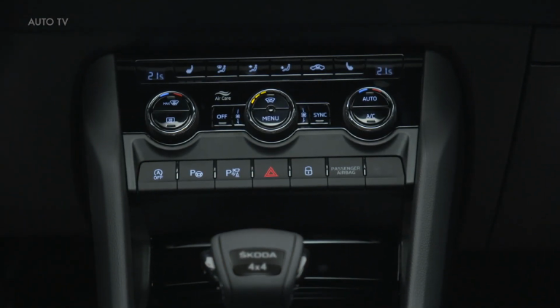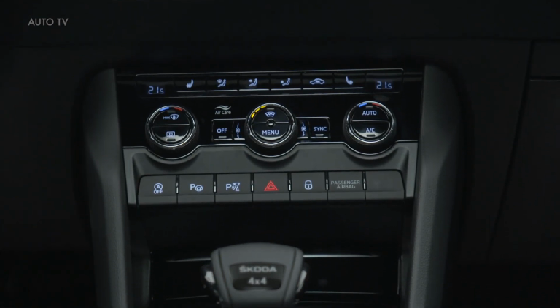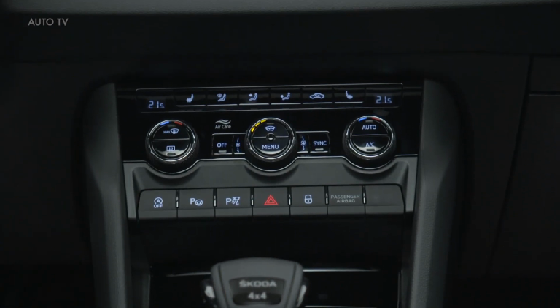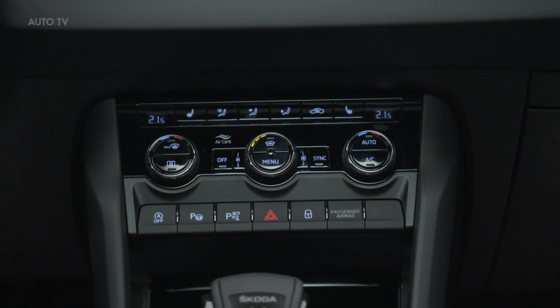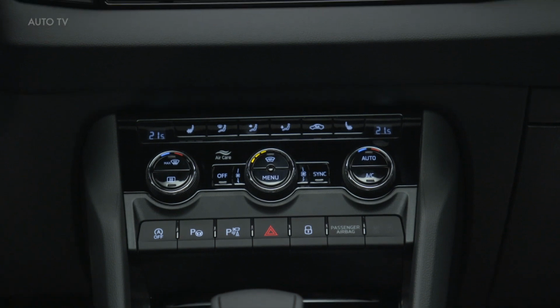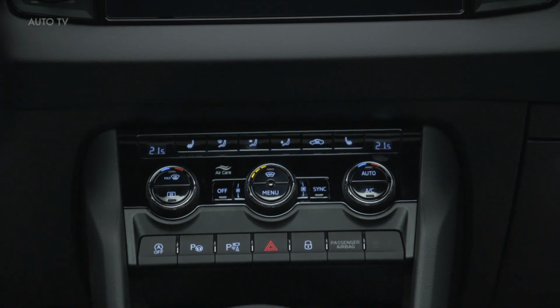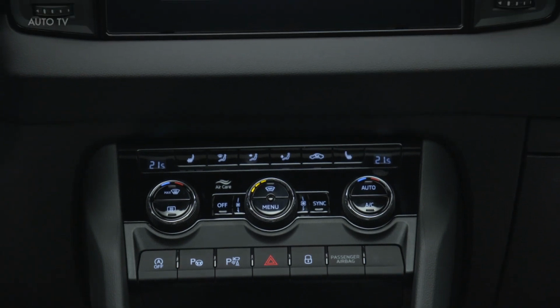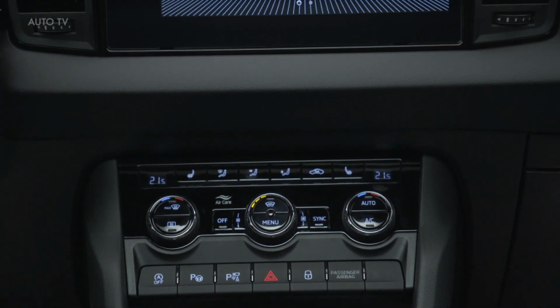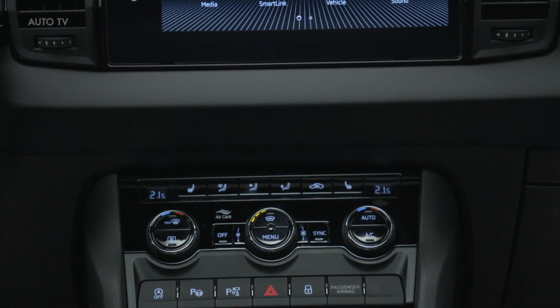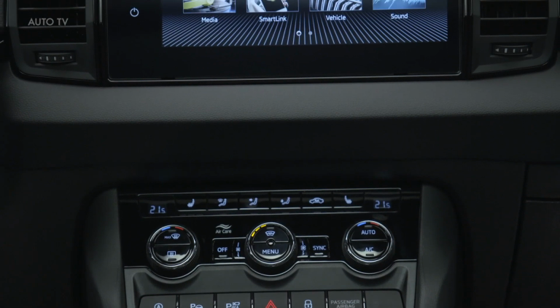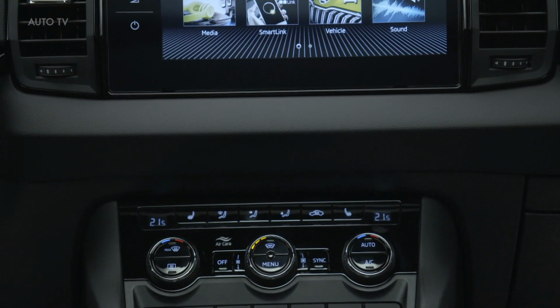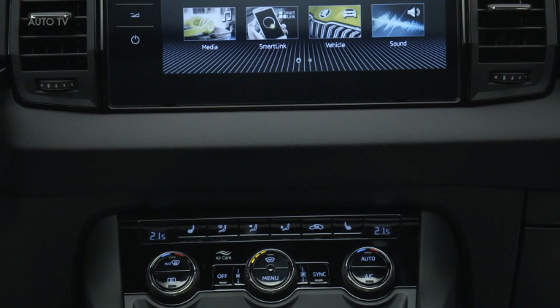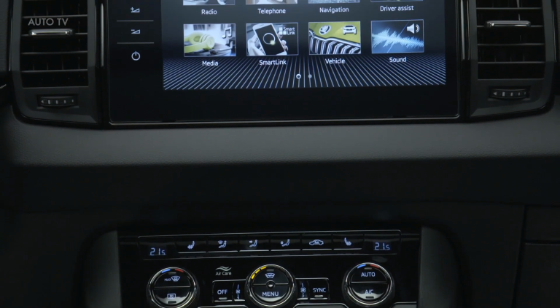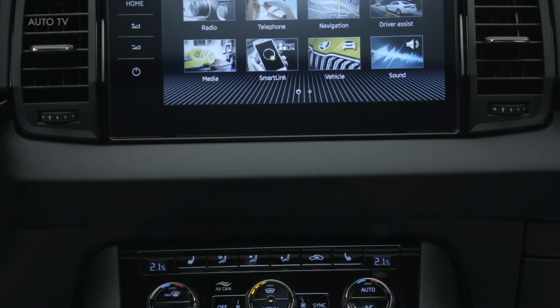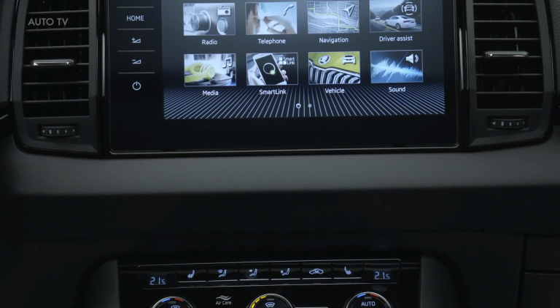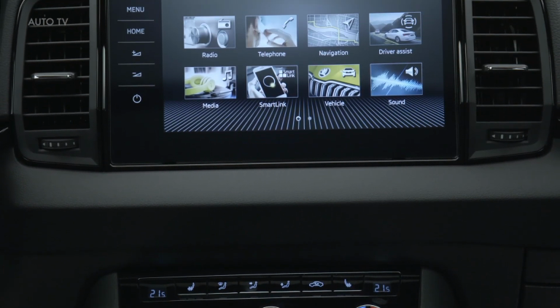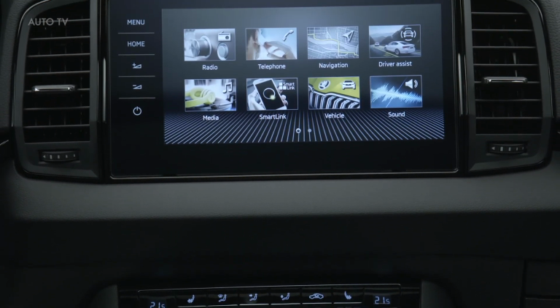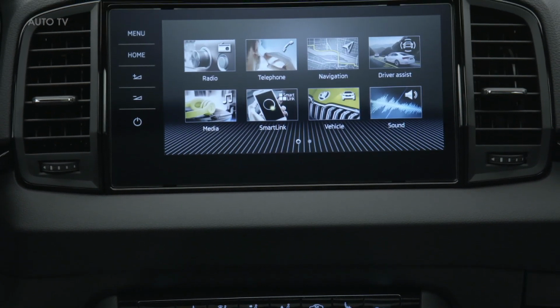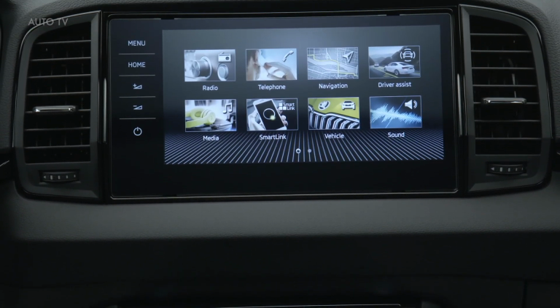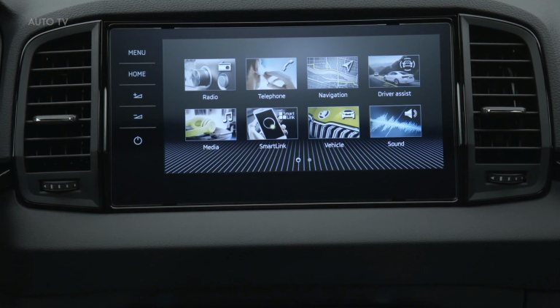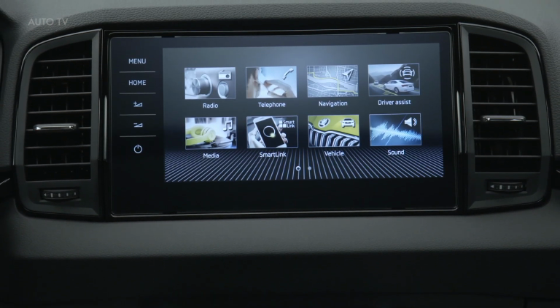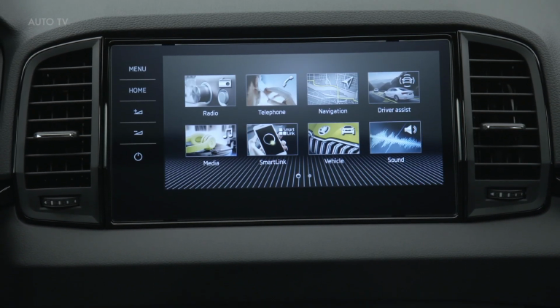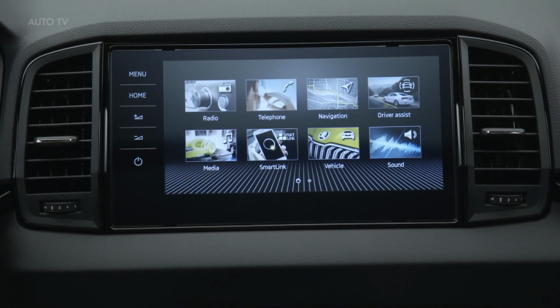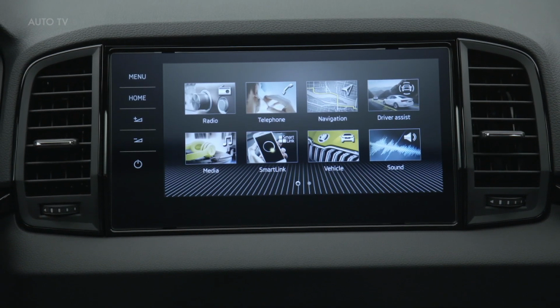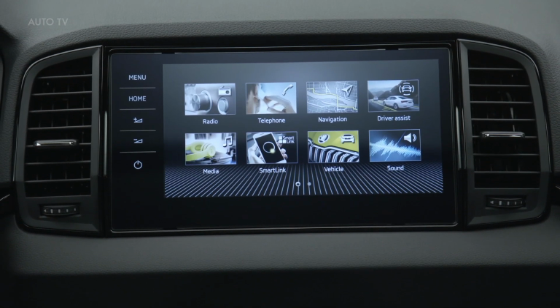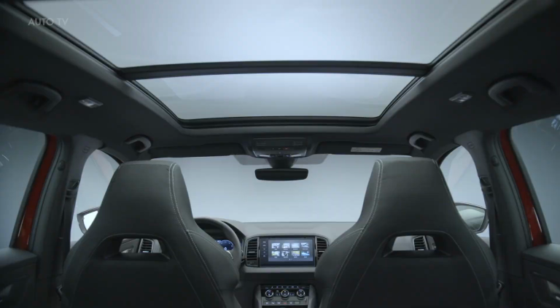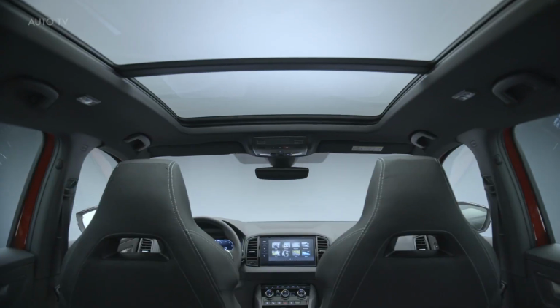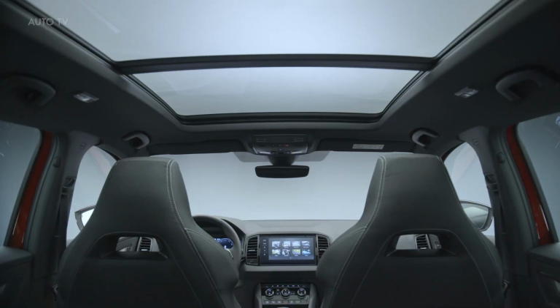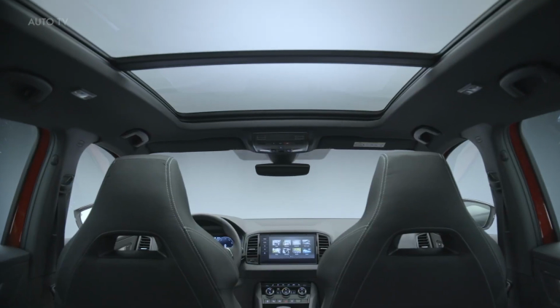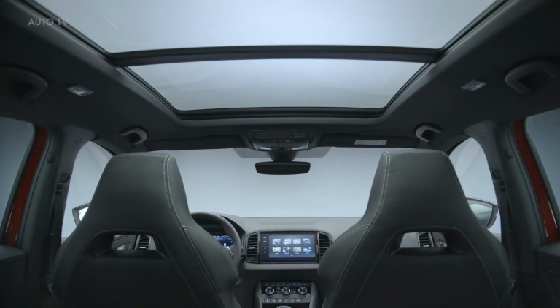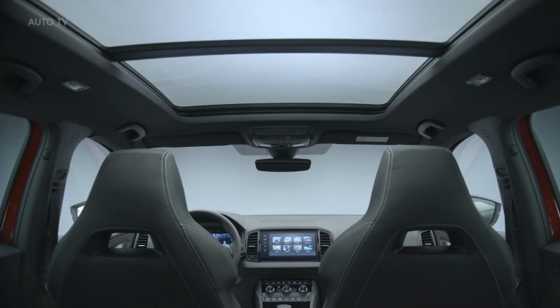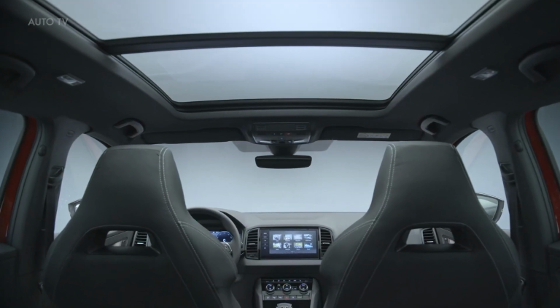There are four infotainment systems to pick from, with the biggest one measuring 9.2 inches and offering support for over-the-air updates.